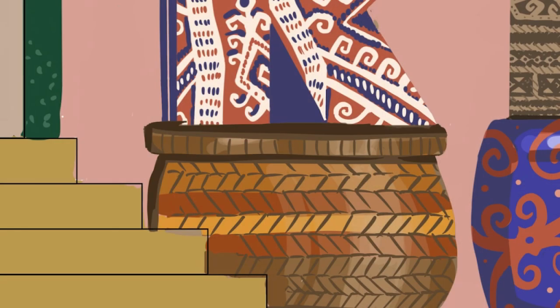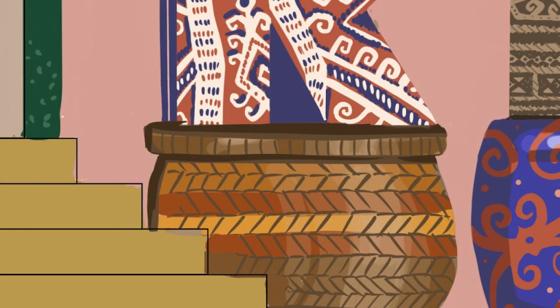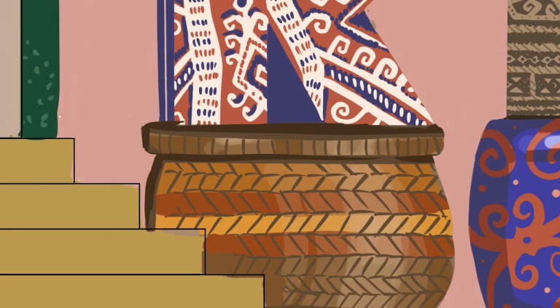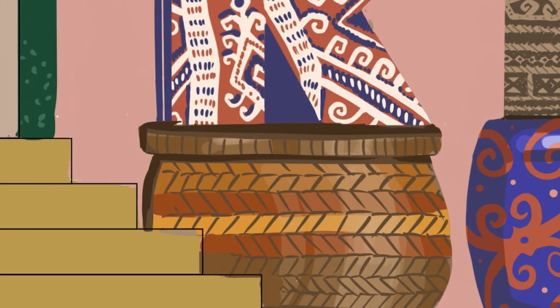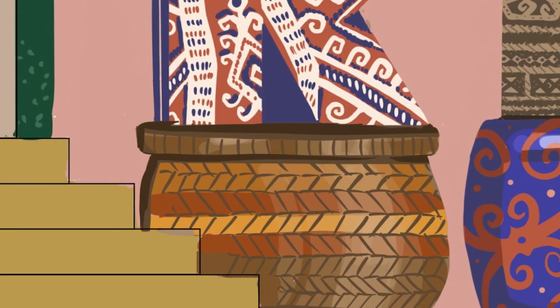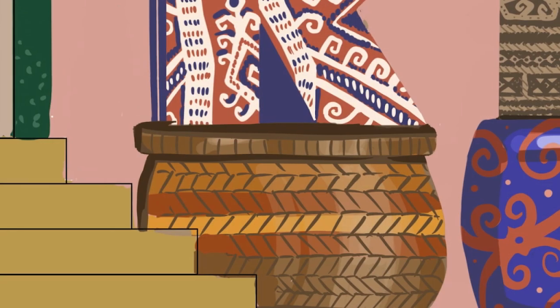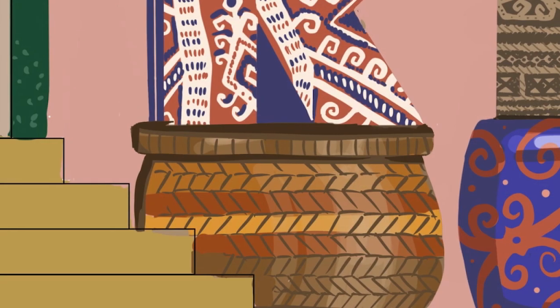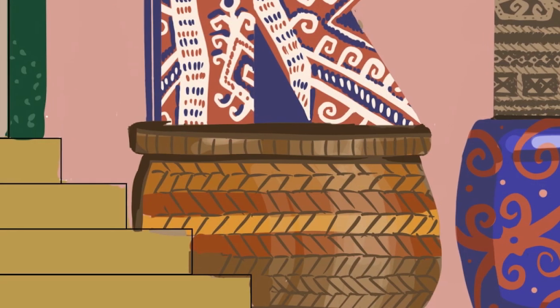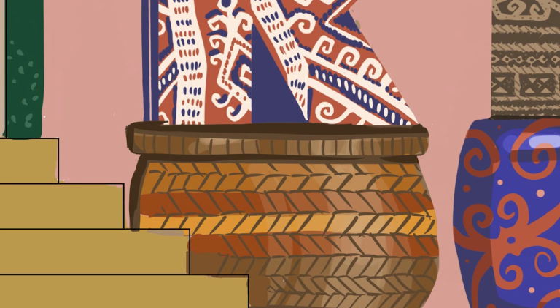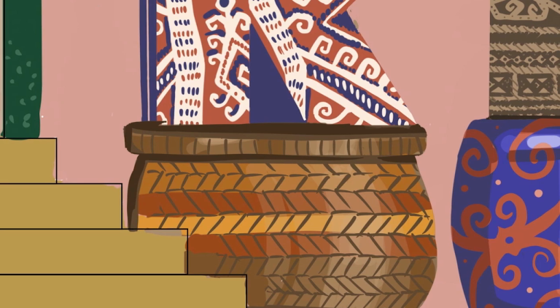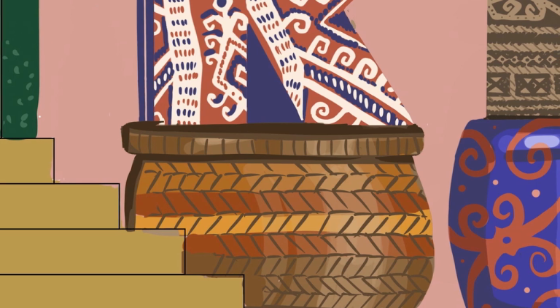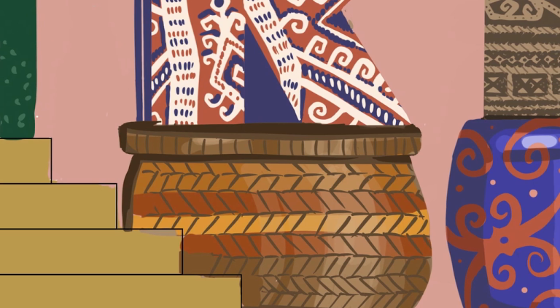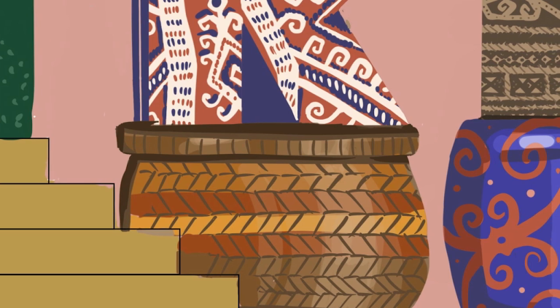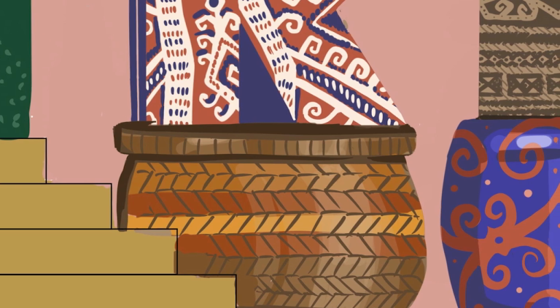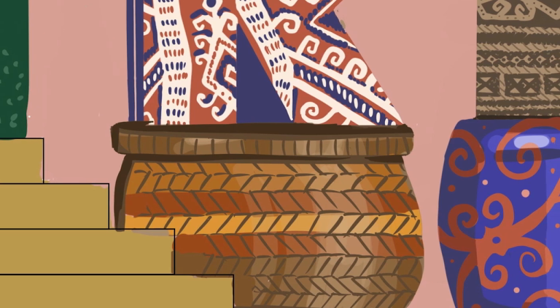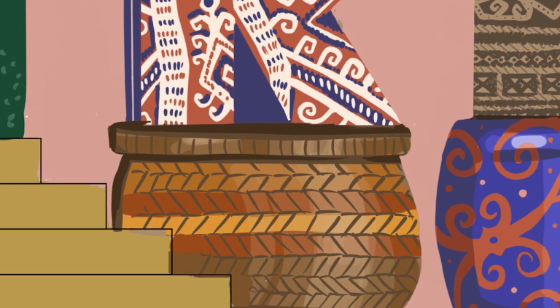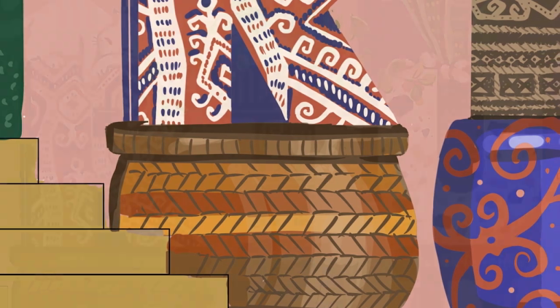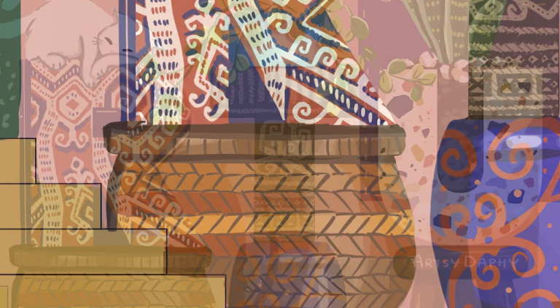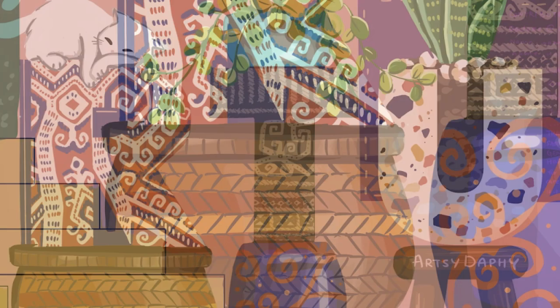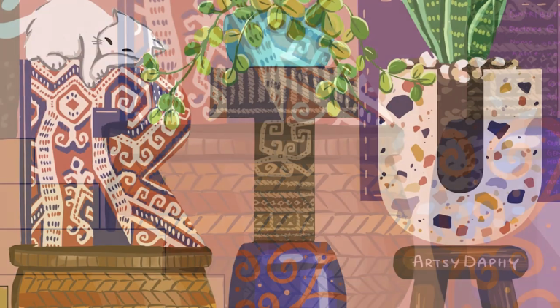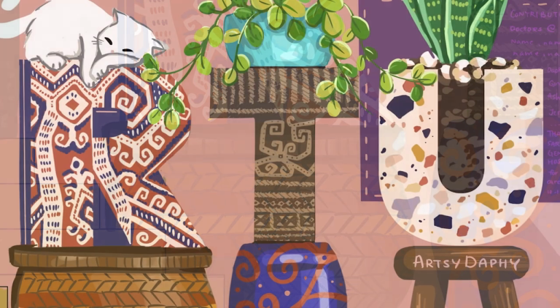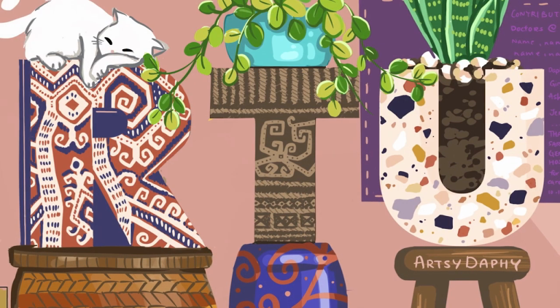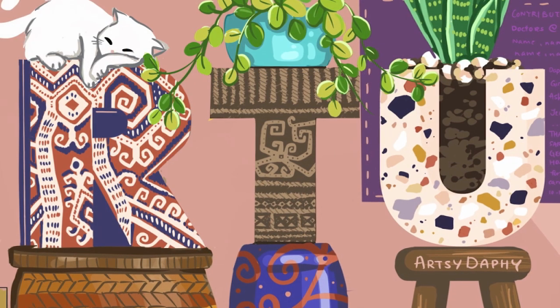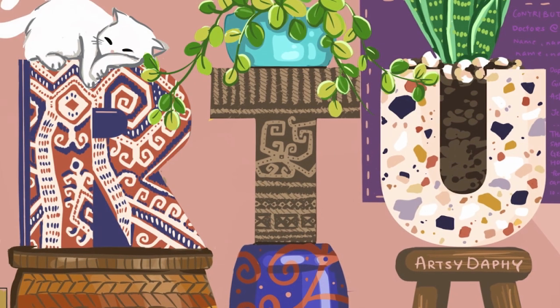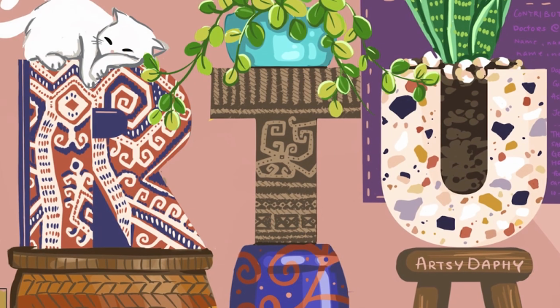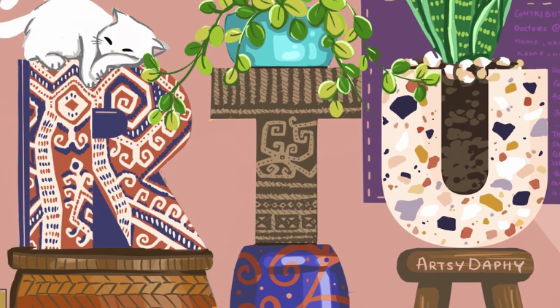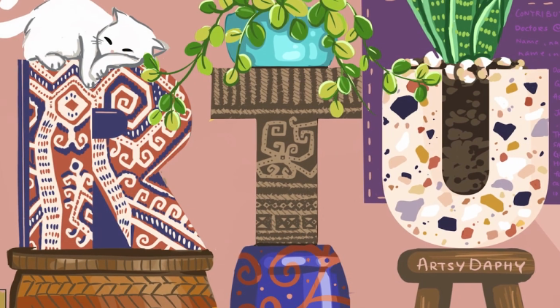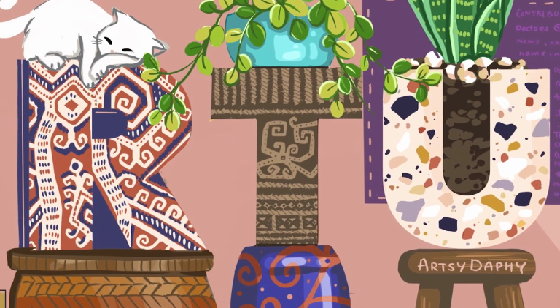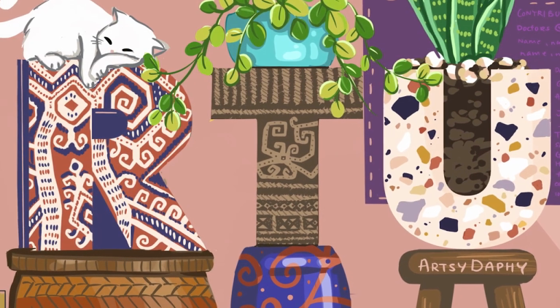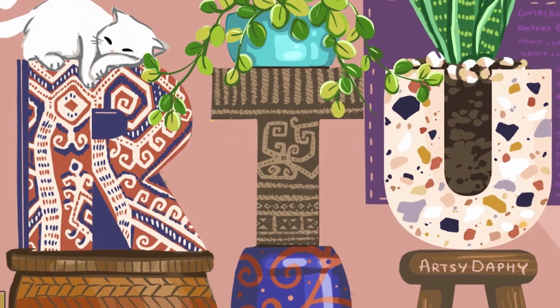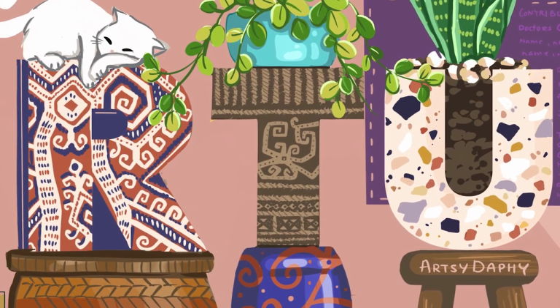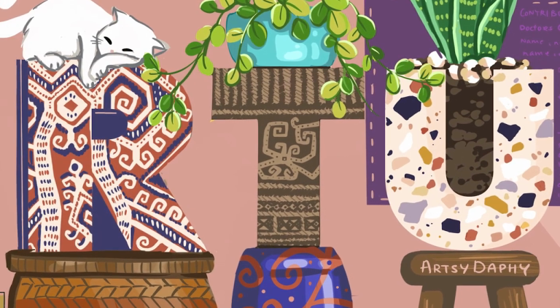Our direction was simple: create something colourful and peaceful with the text RTU in it.